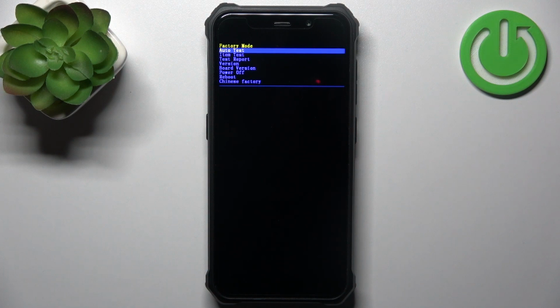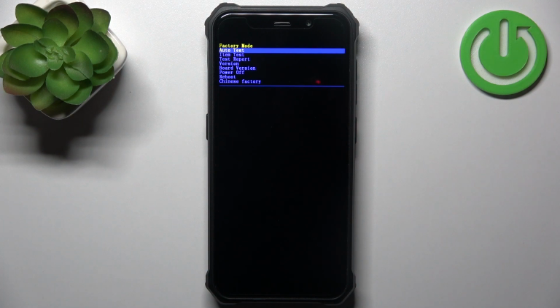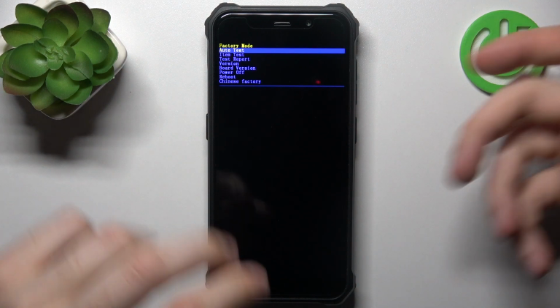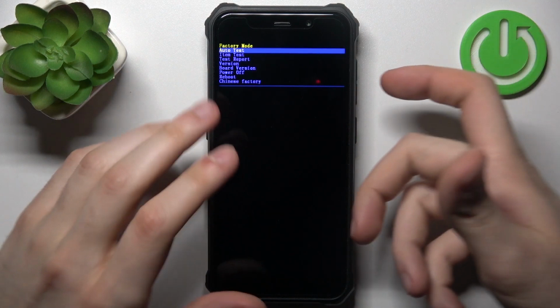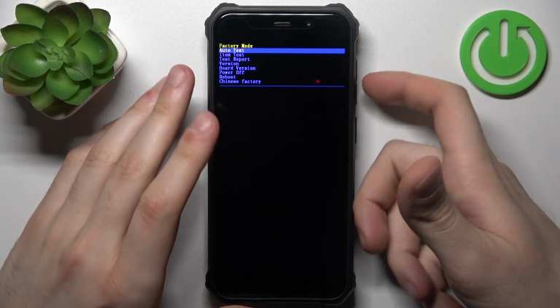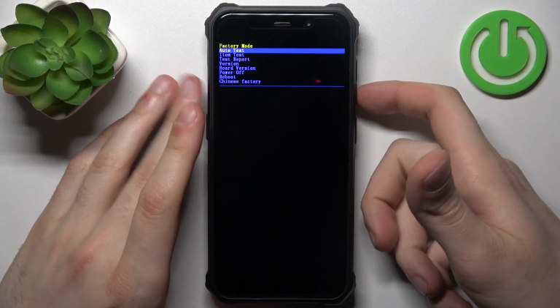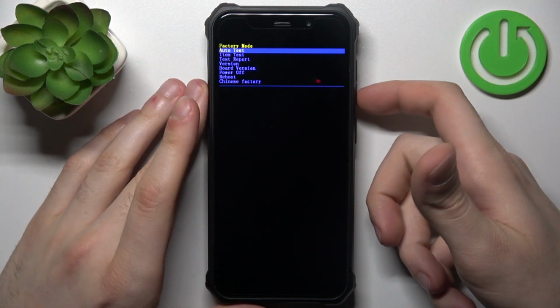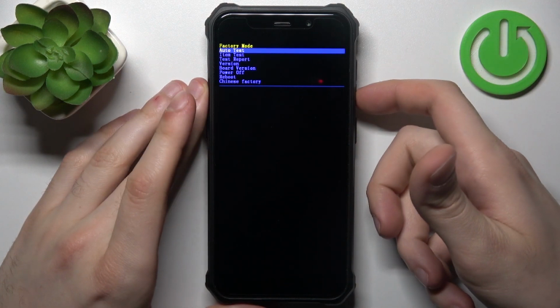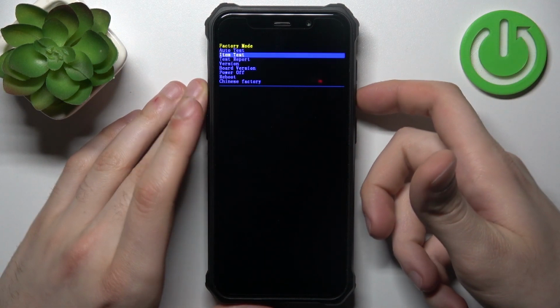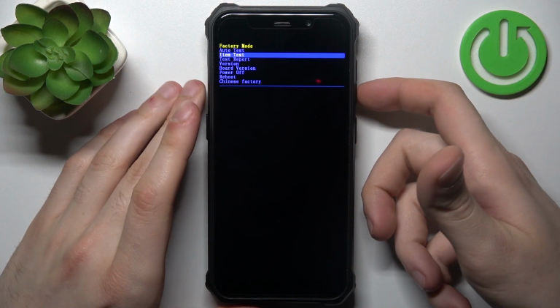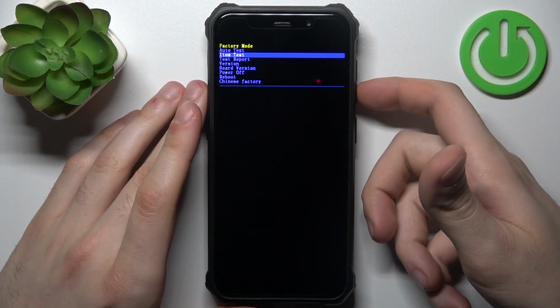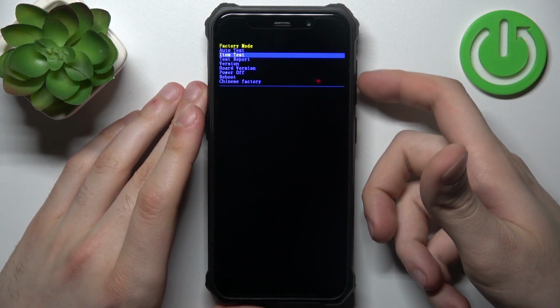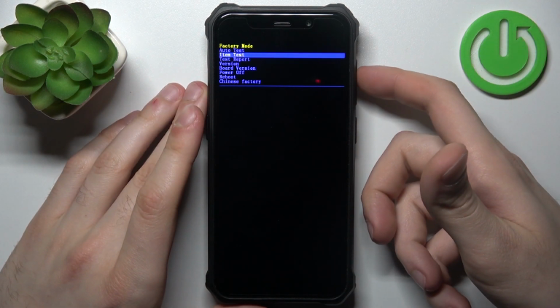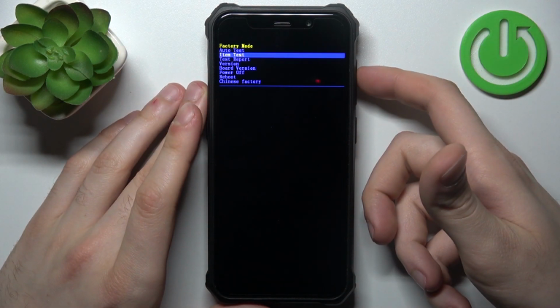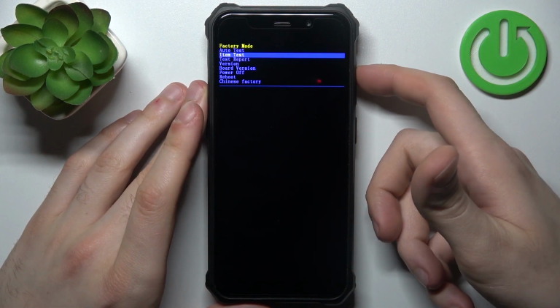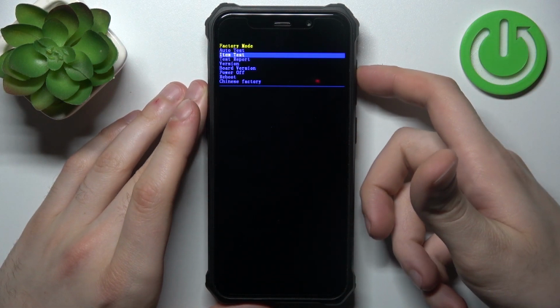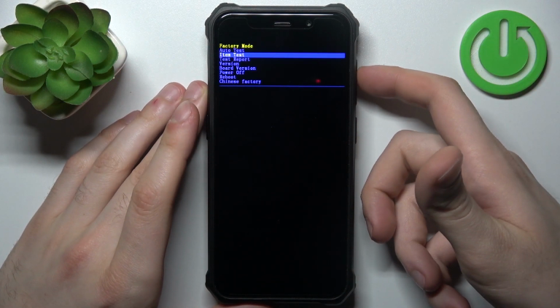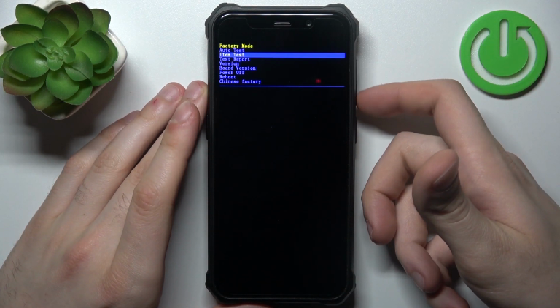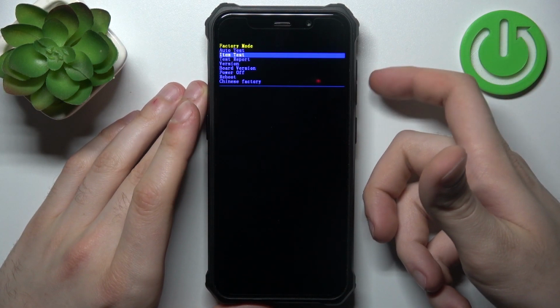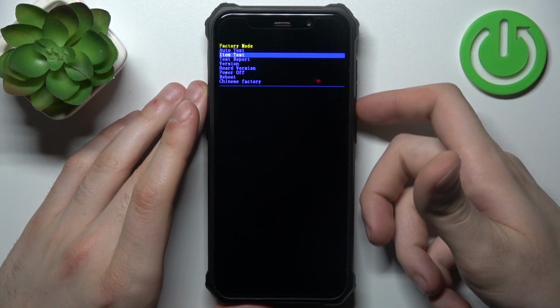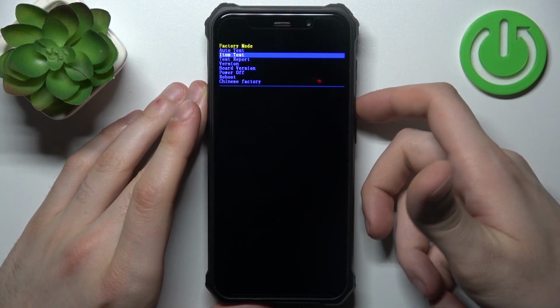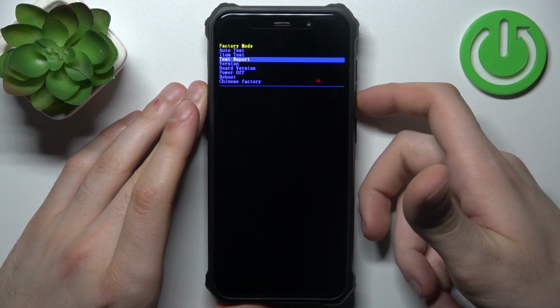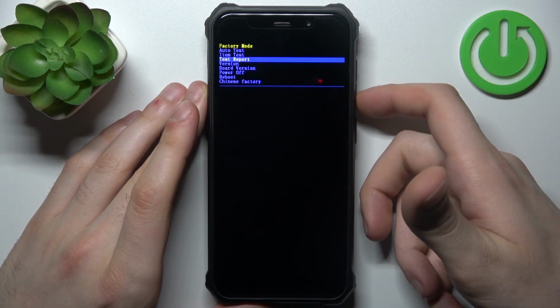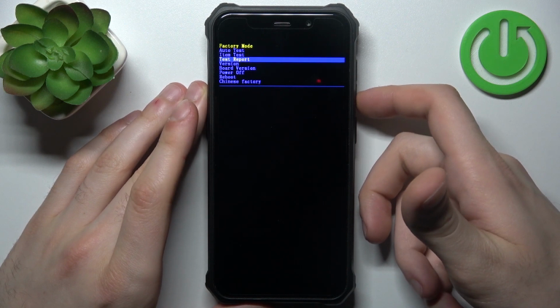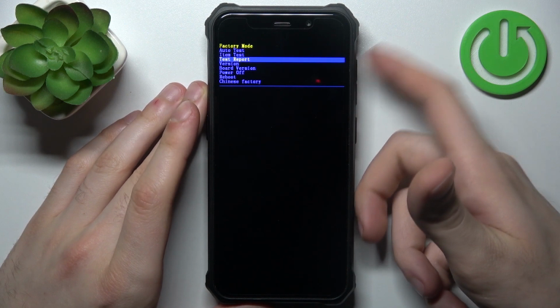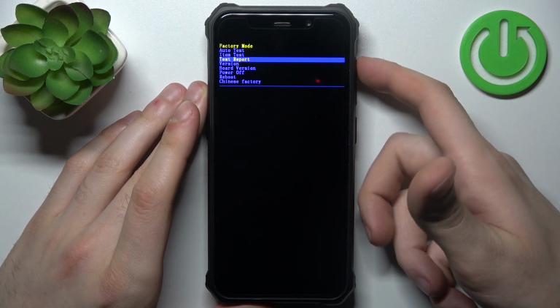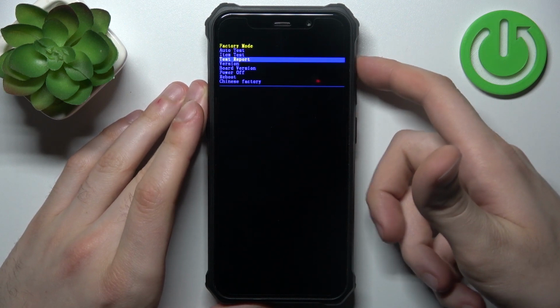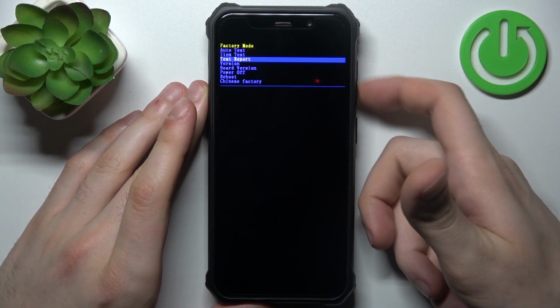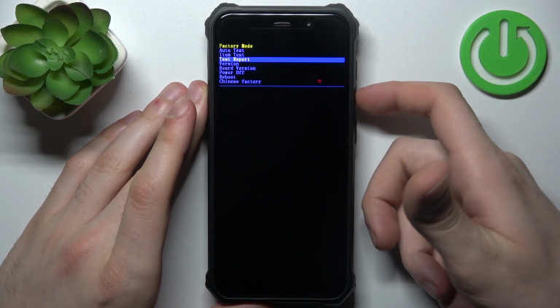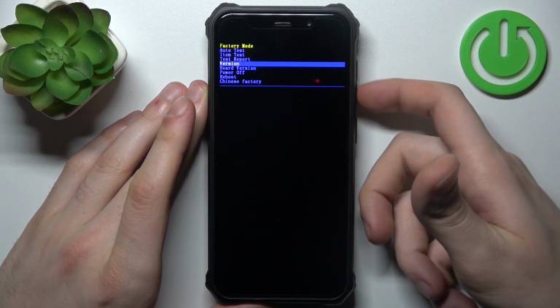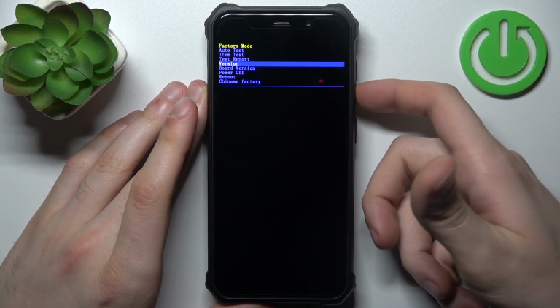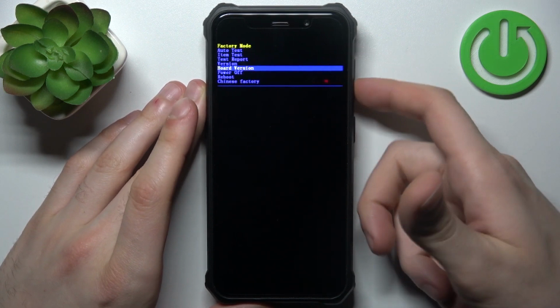Here you can use volume down to navigate. Volume up doesn't work.